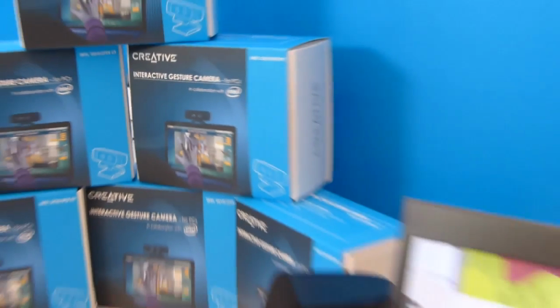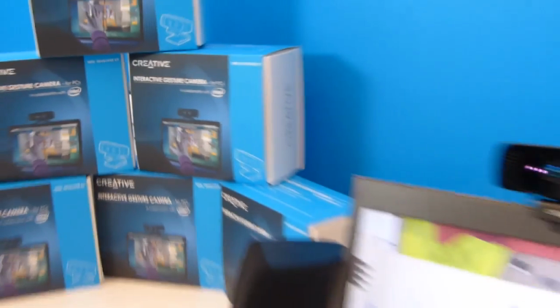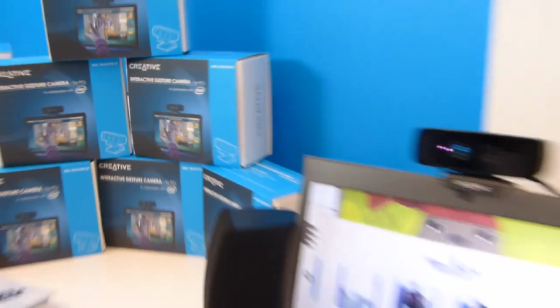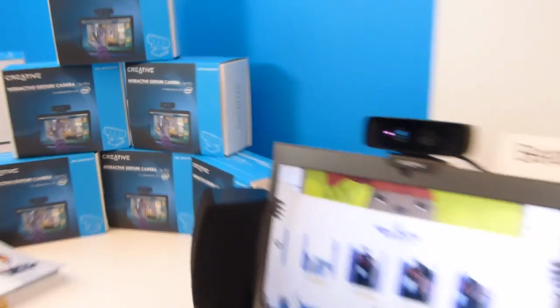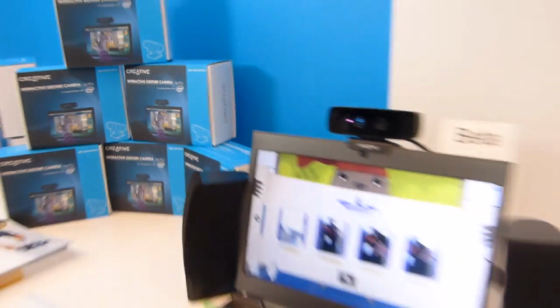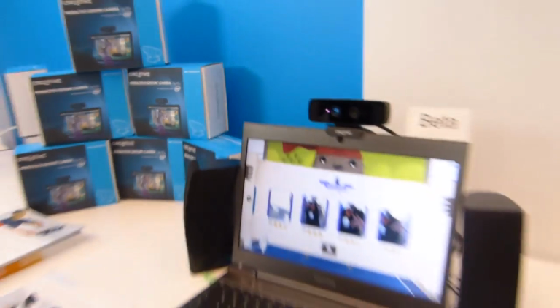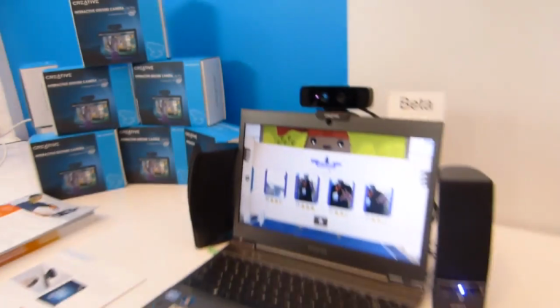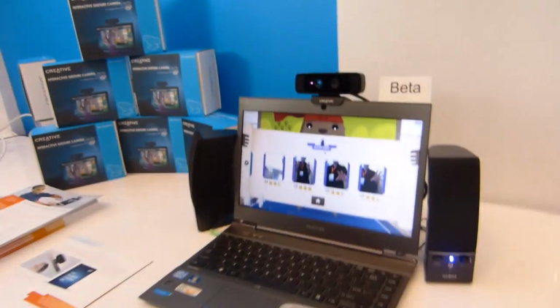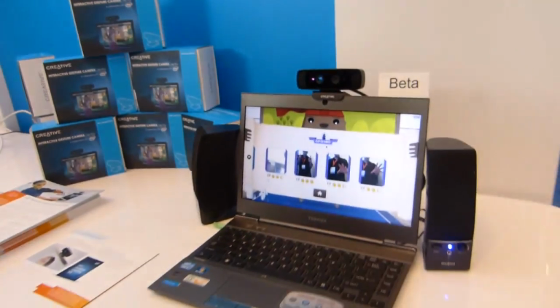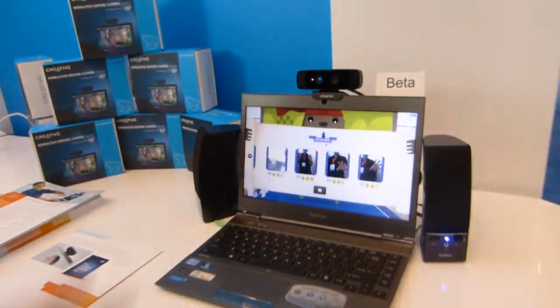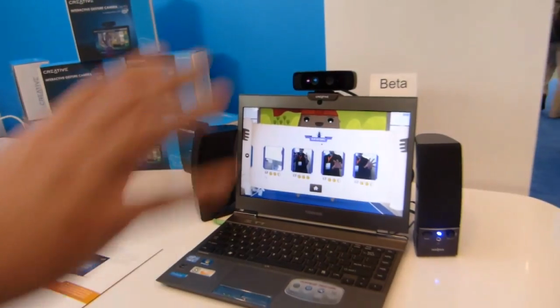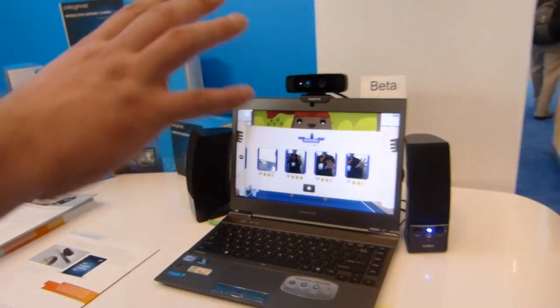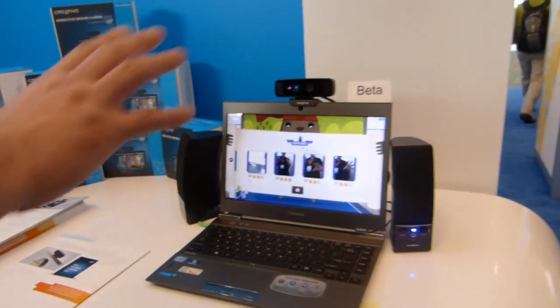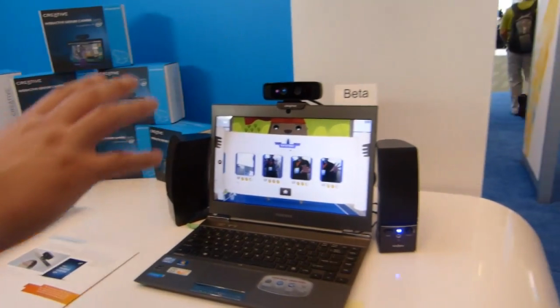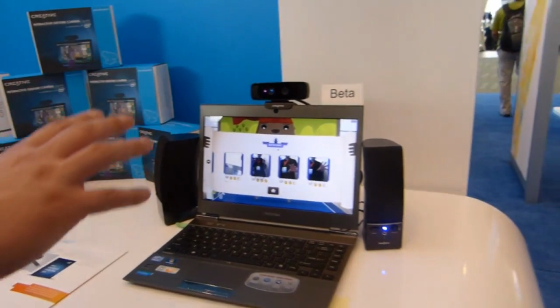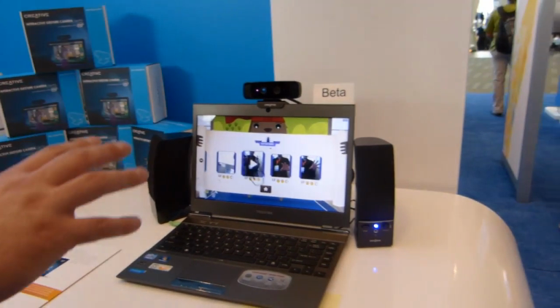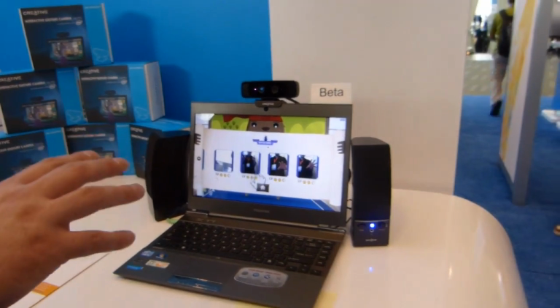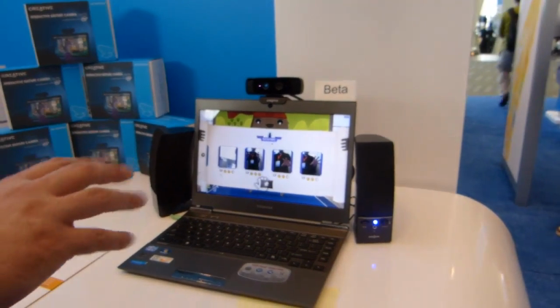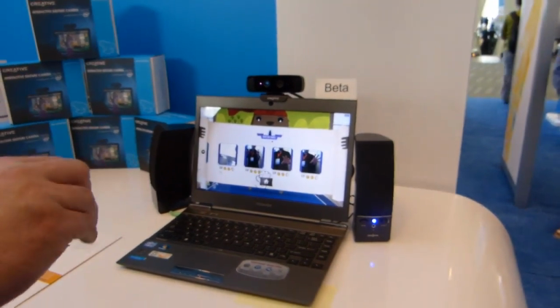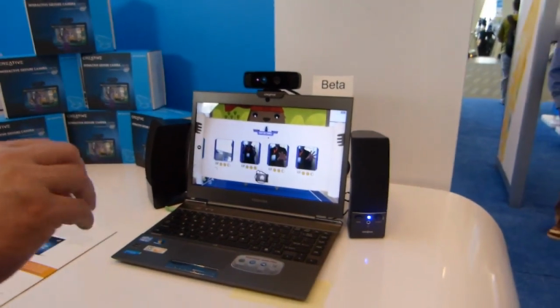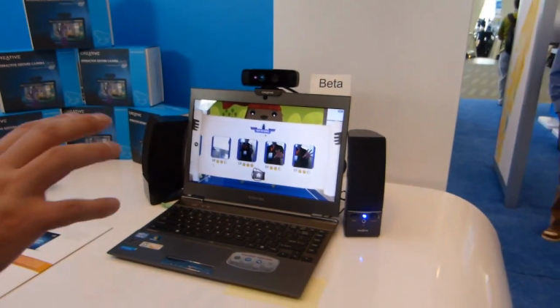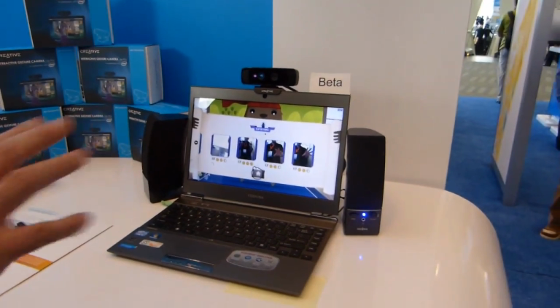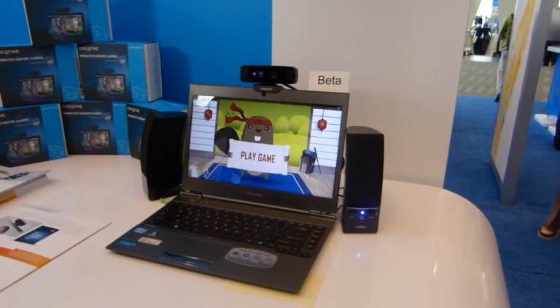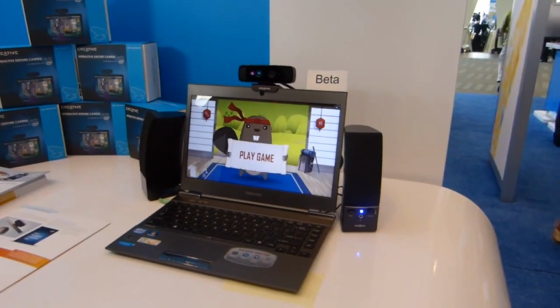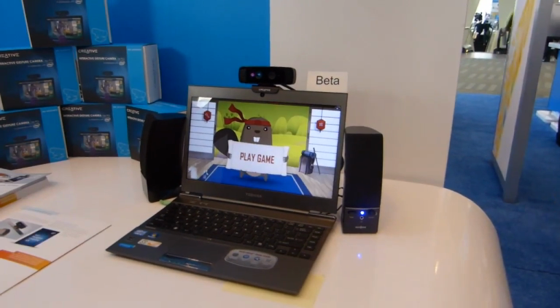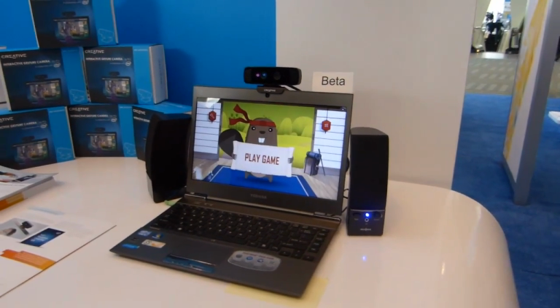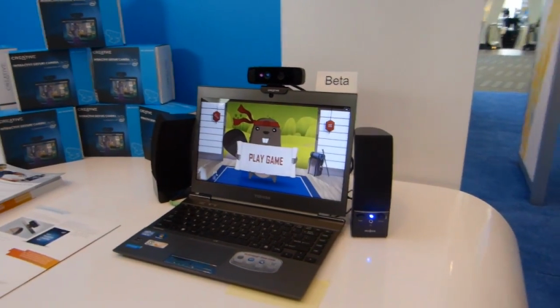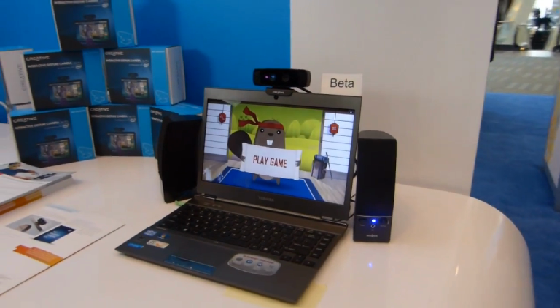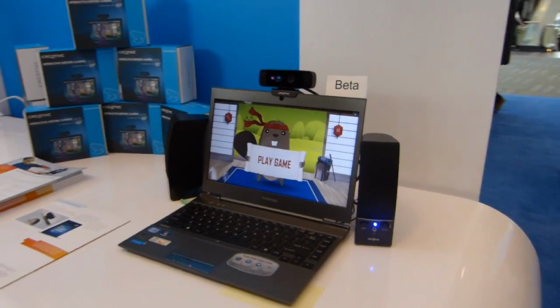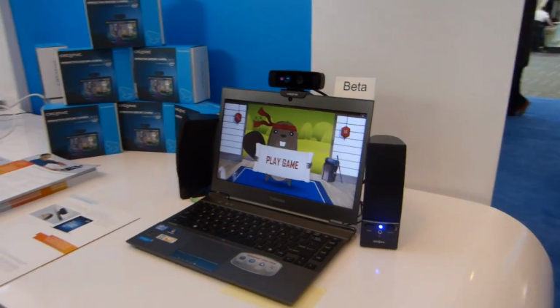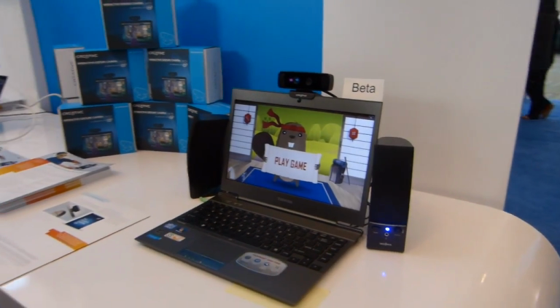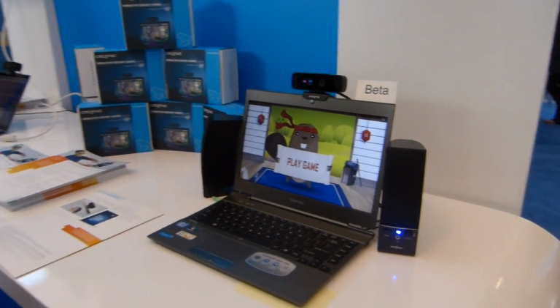This is Chippy at IDF 2013 with Ultrabooknews.com. Thanks for watching.